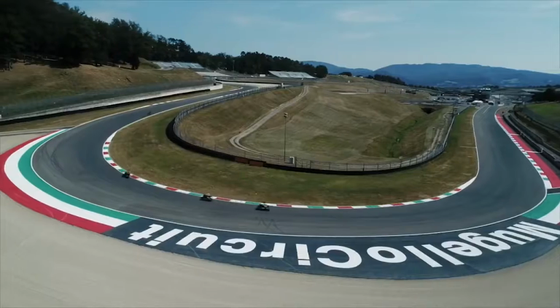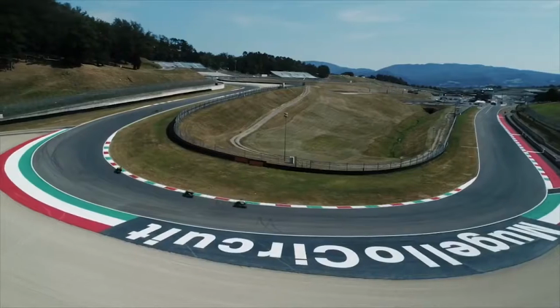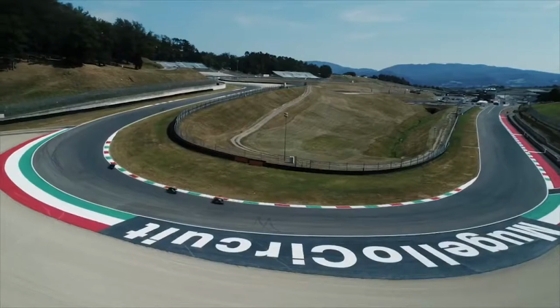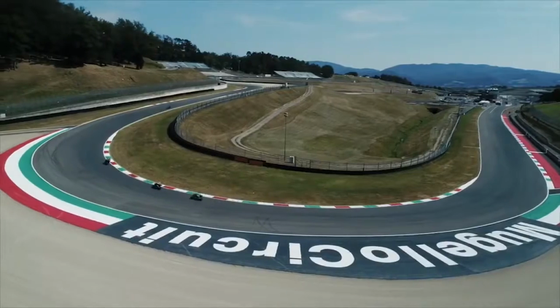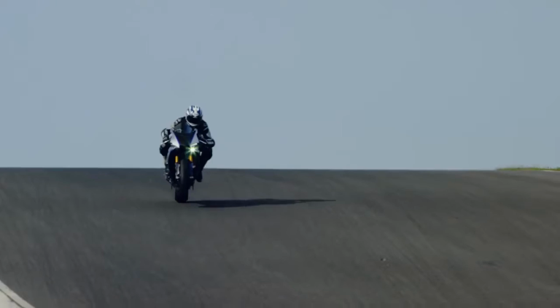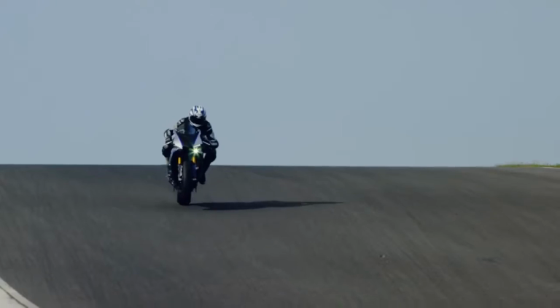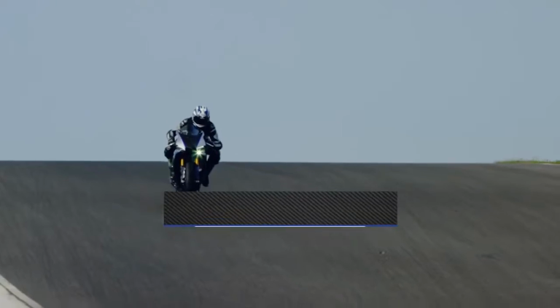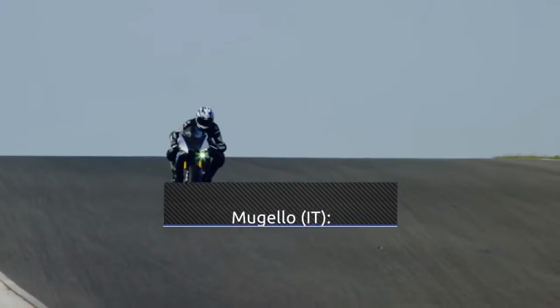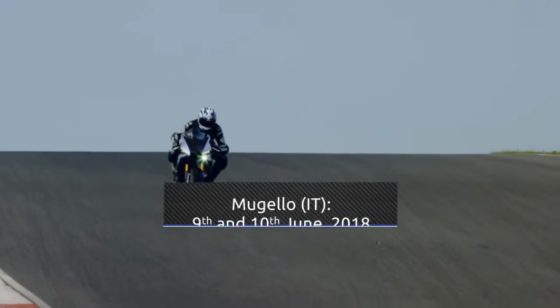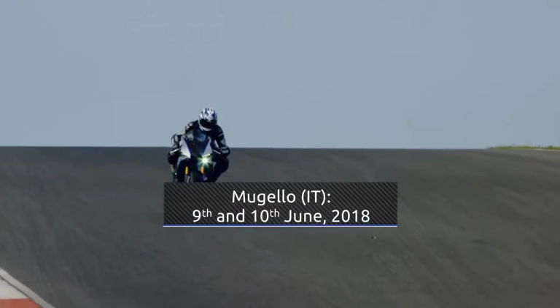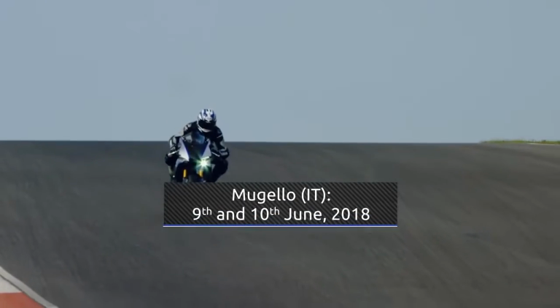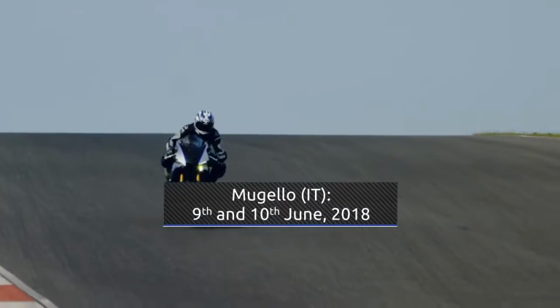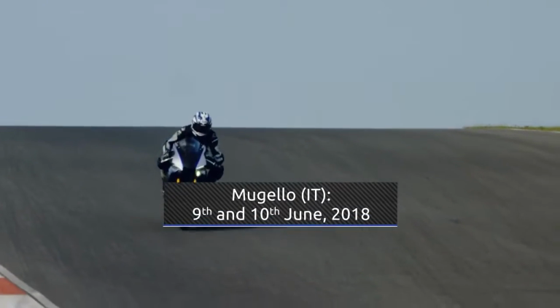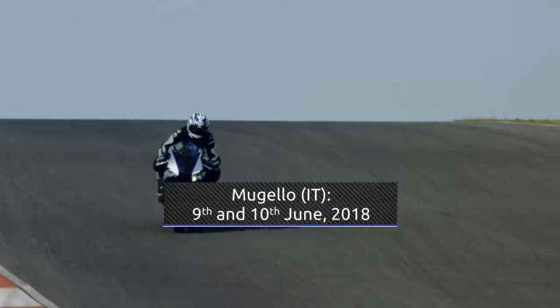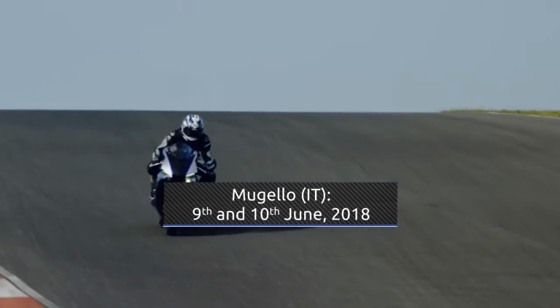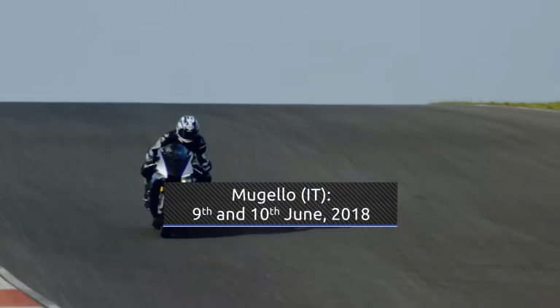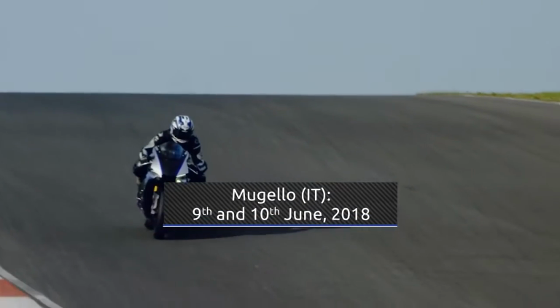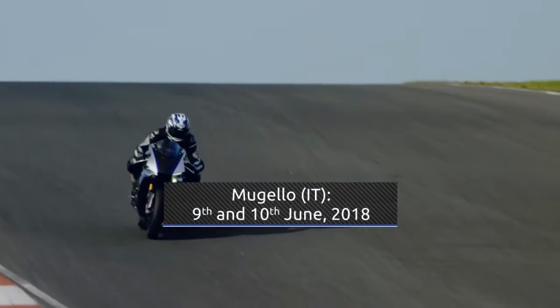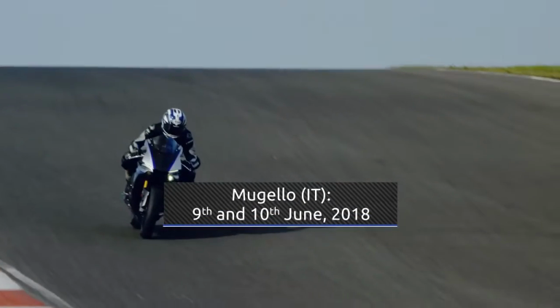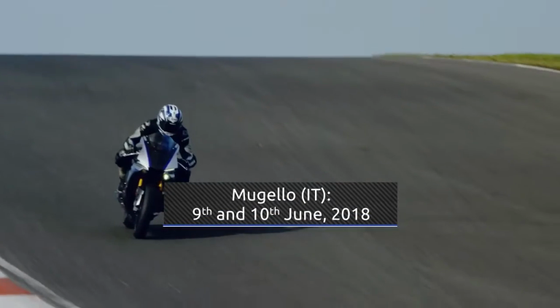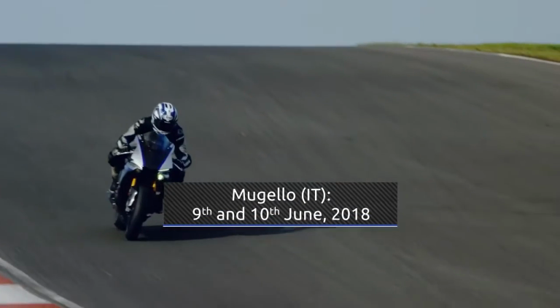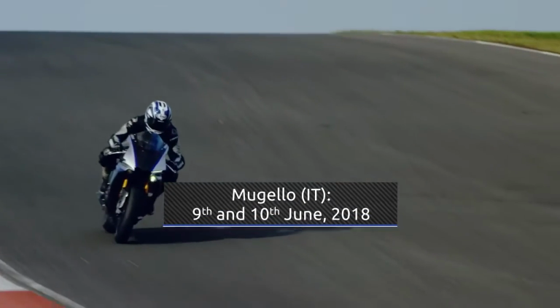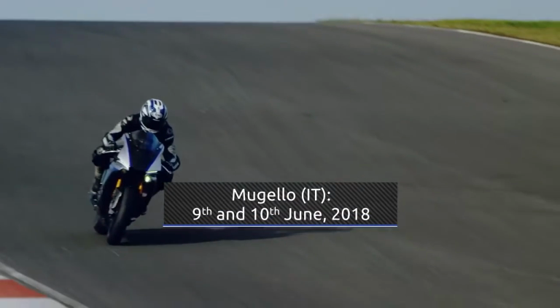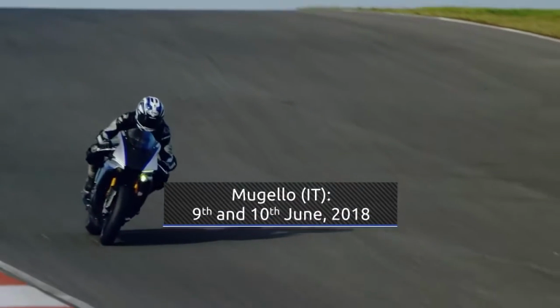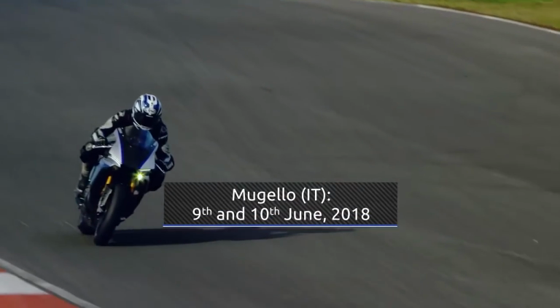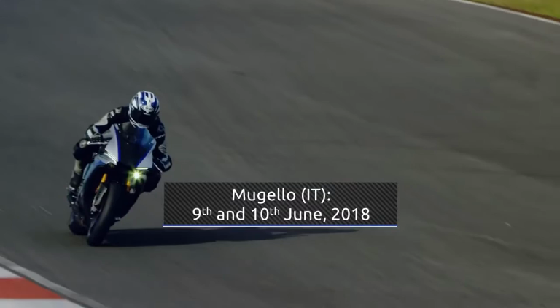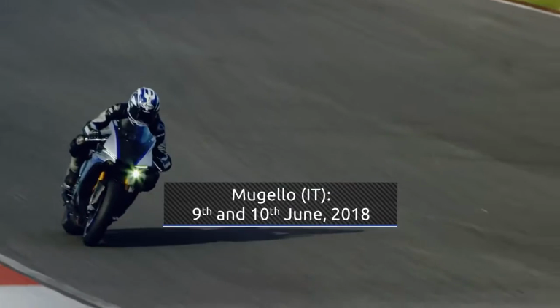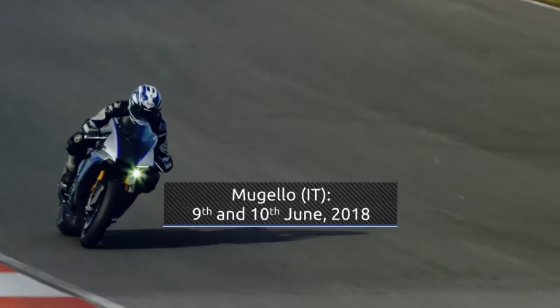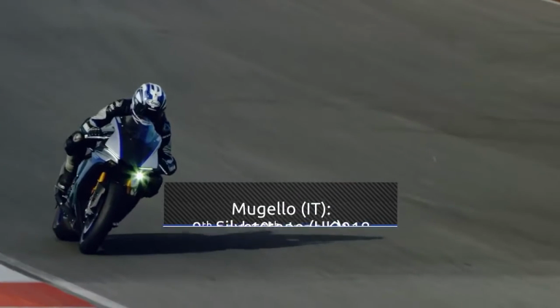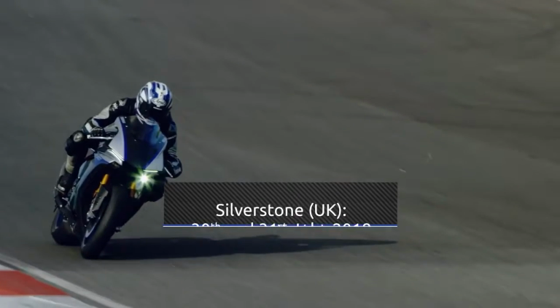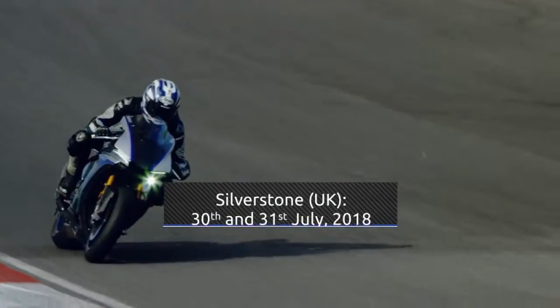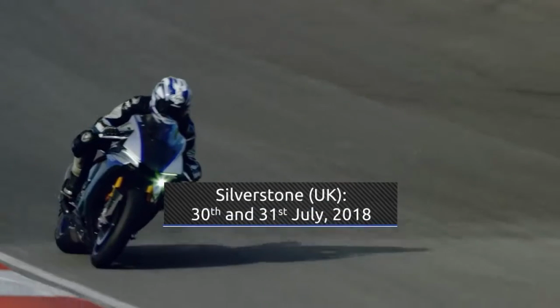Reserve your 2018 R1M now and register your spot on the Yamaha racing experience.